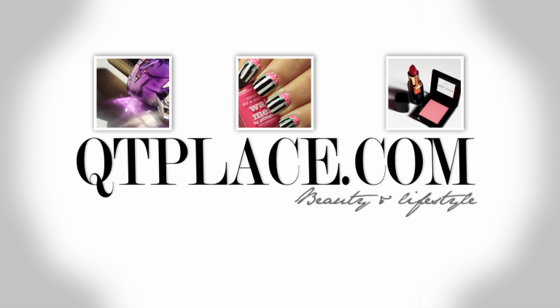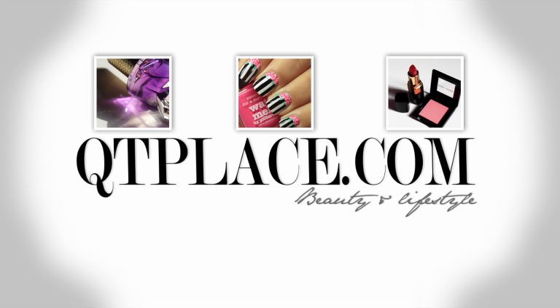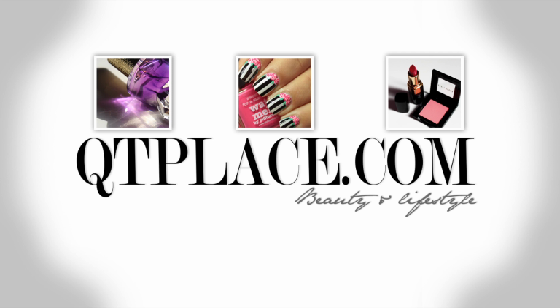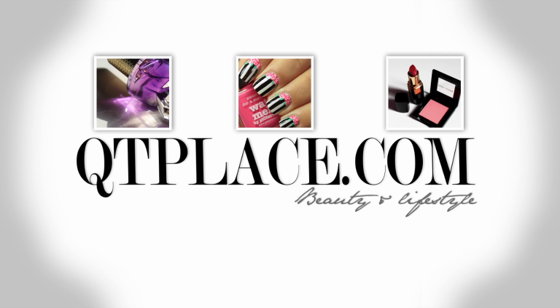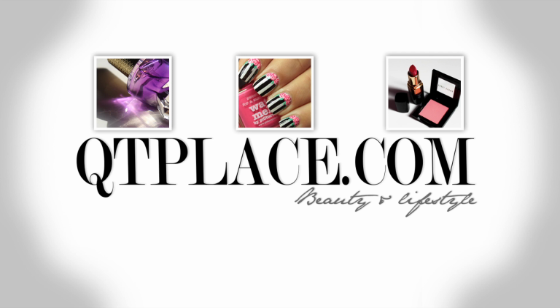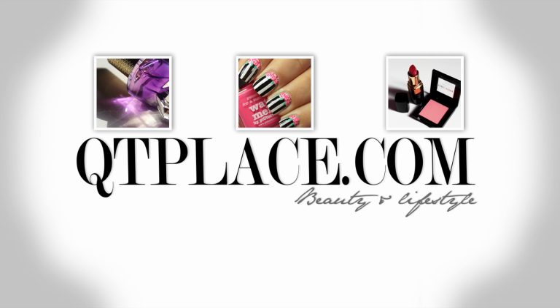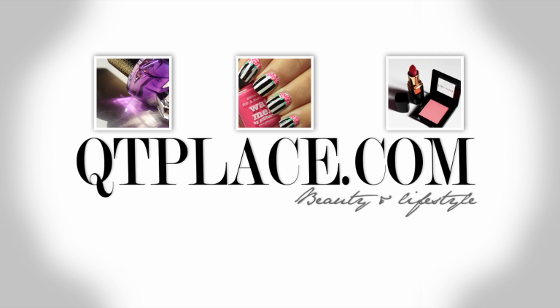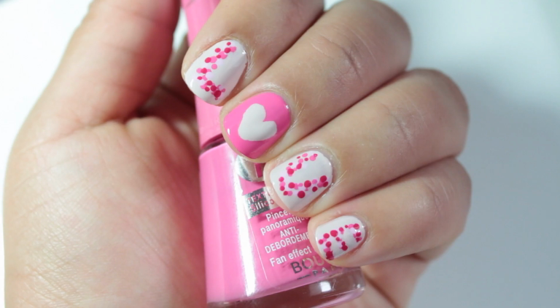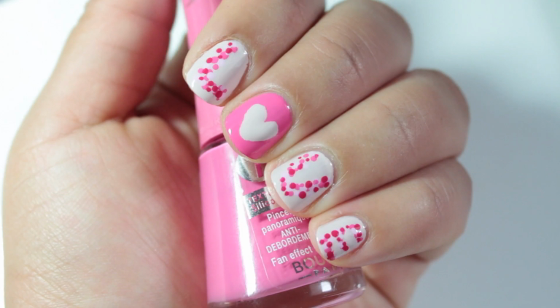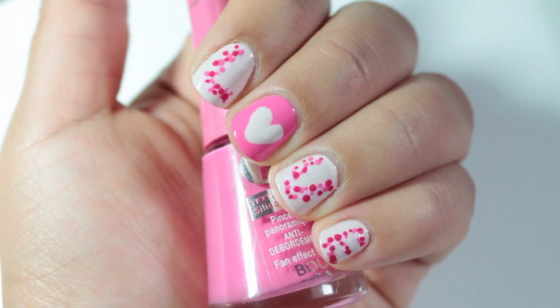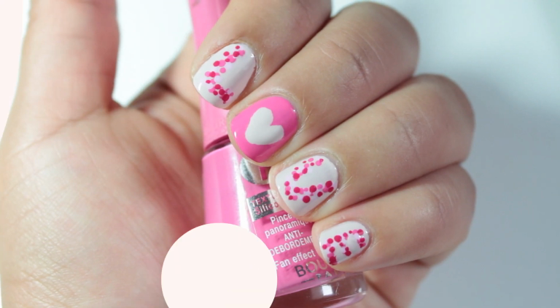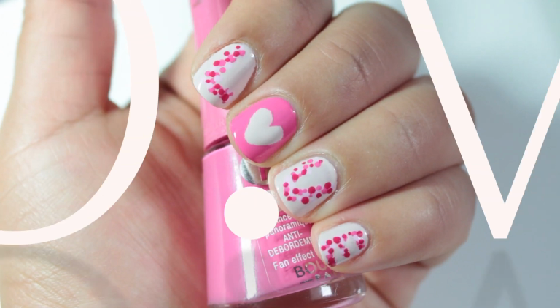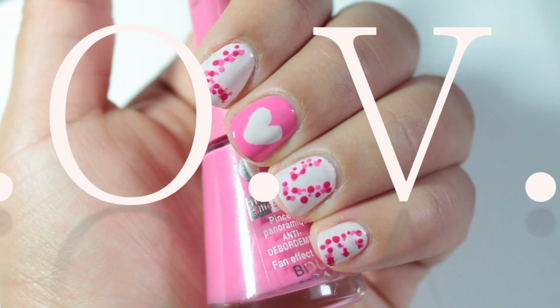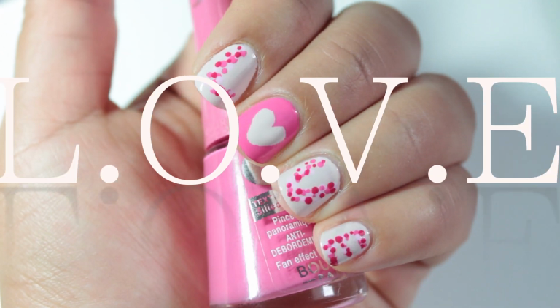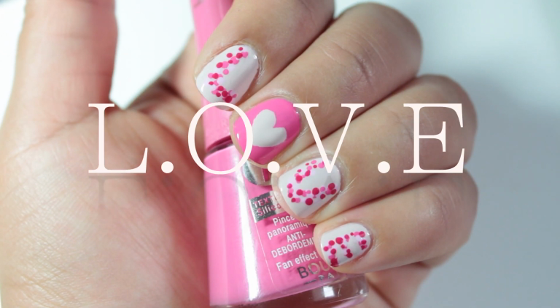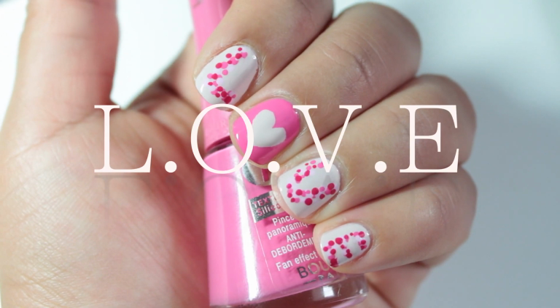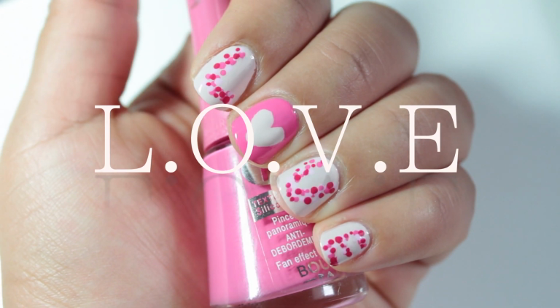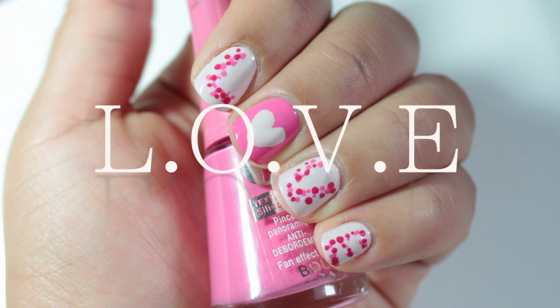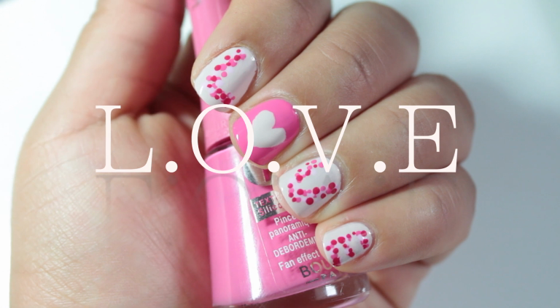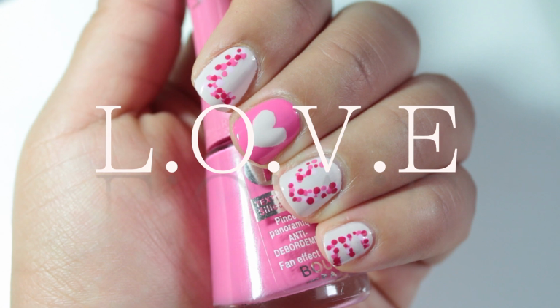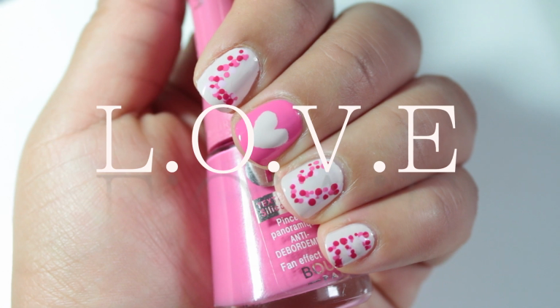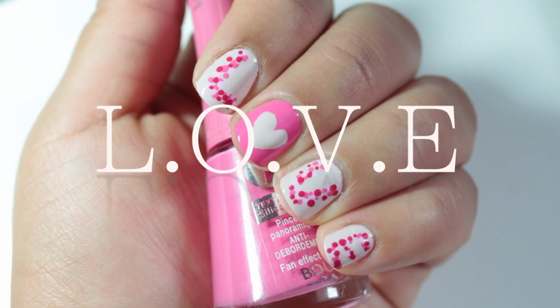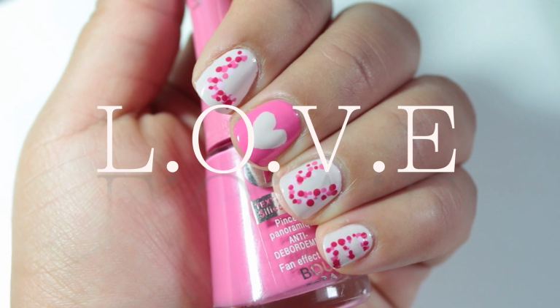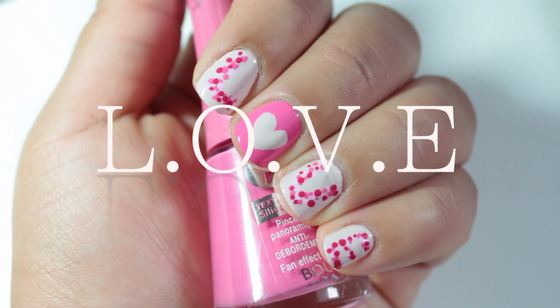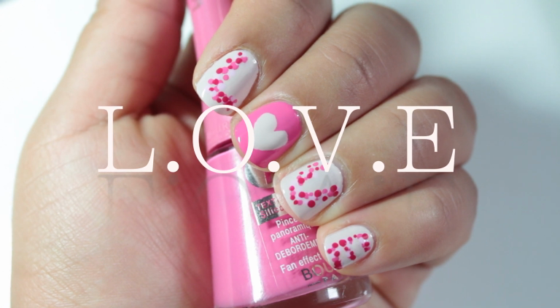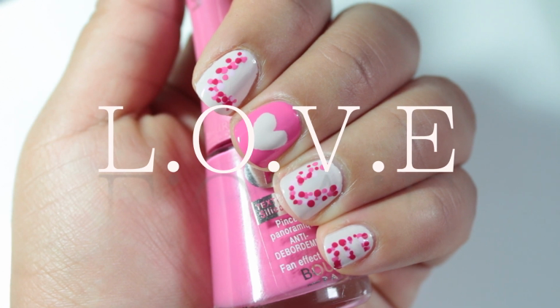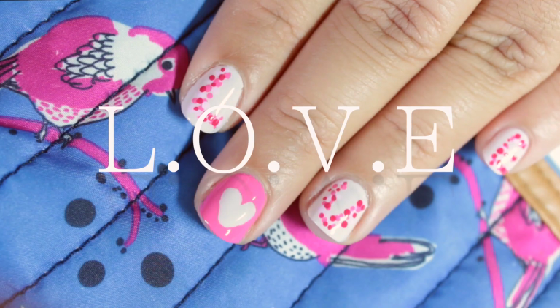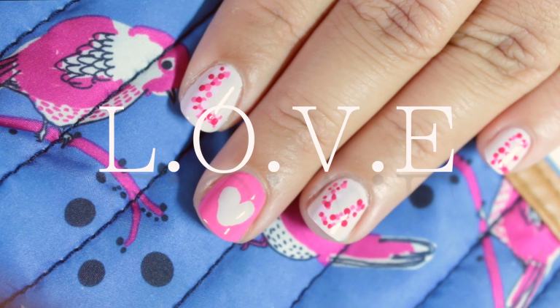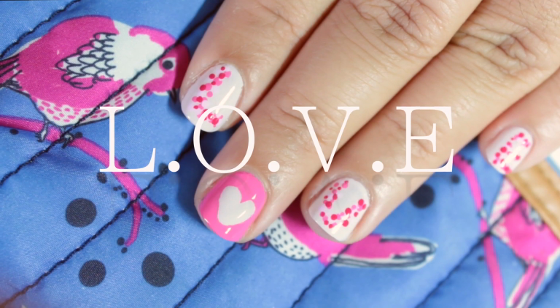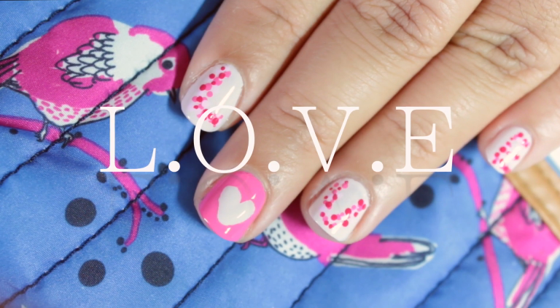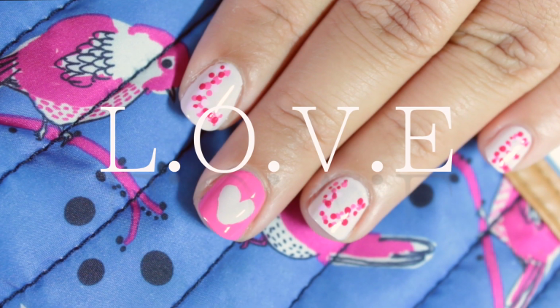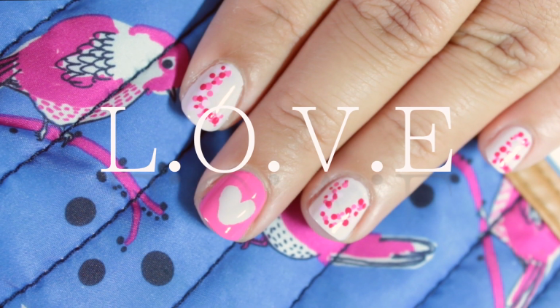A new Valentine's nail art tutorial. This time I spell the letters LOVE with dots and a heart in the middle.